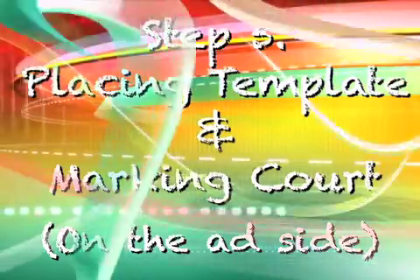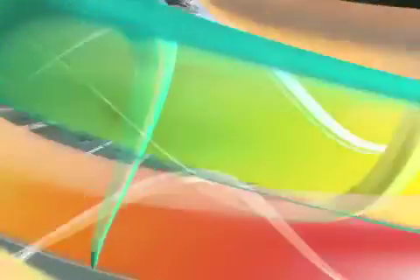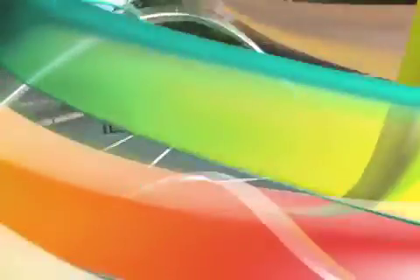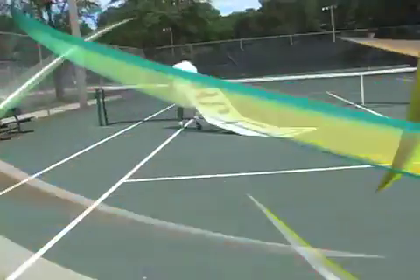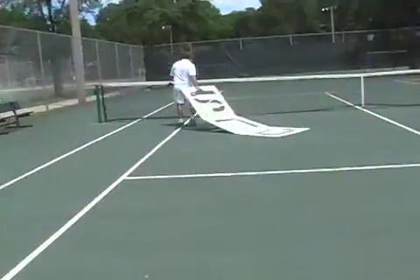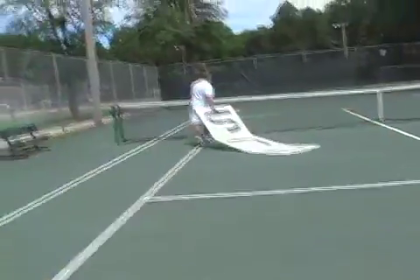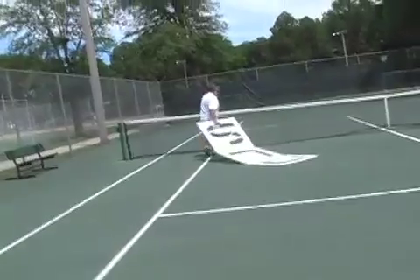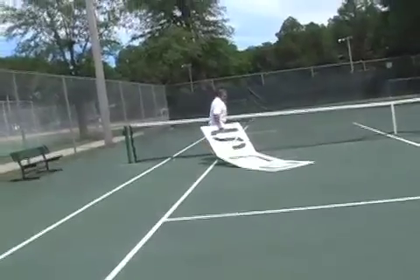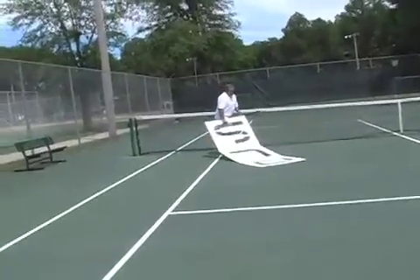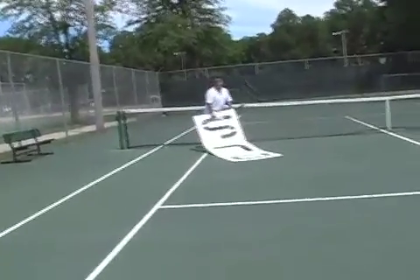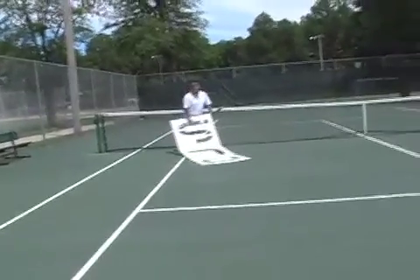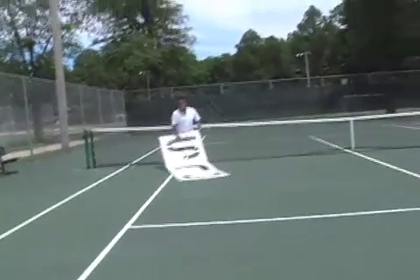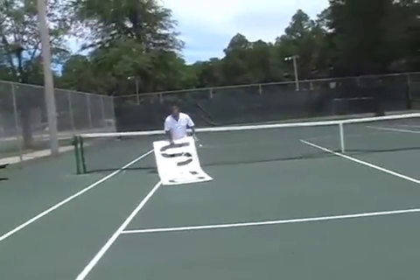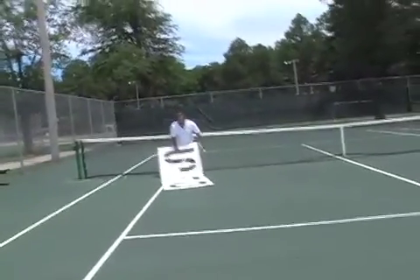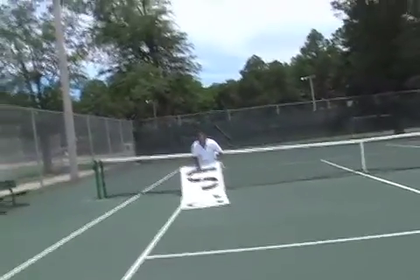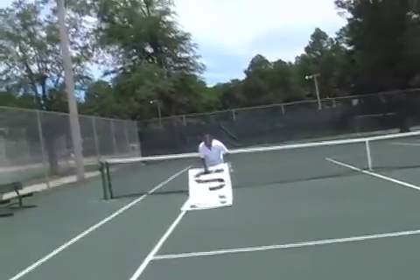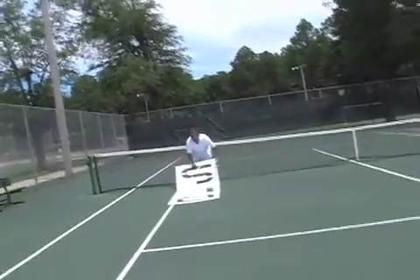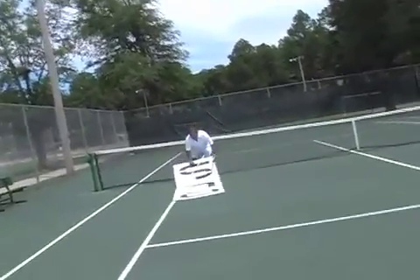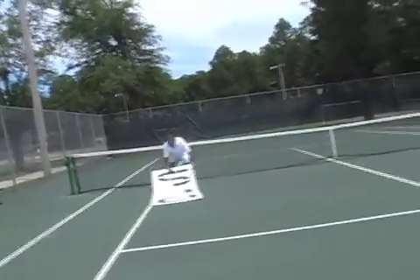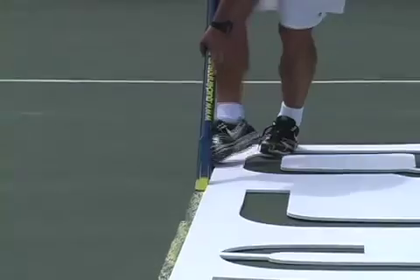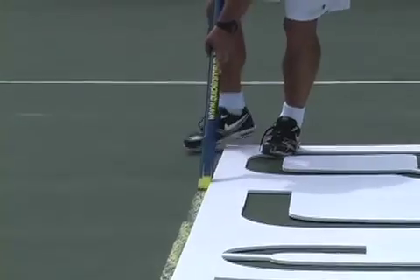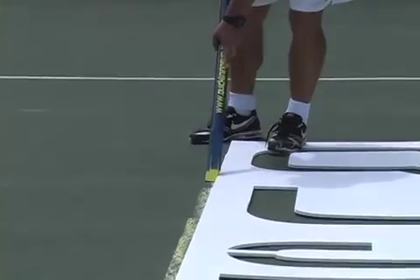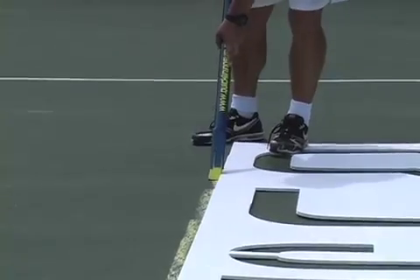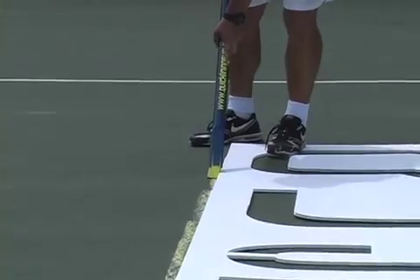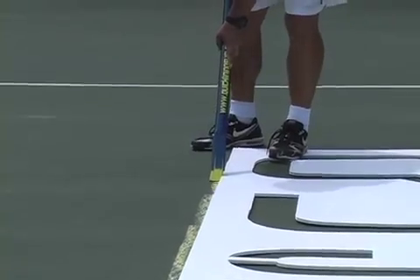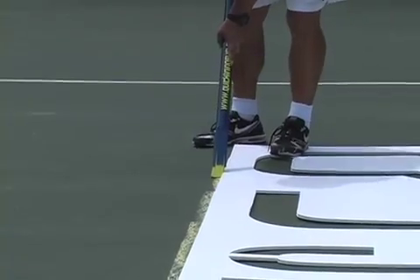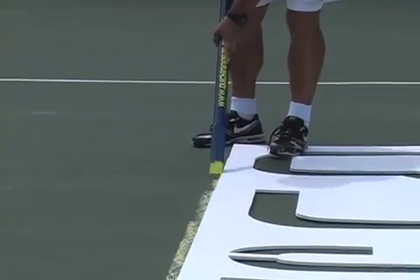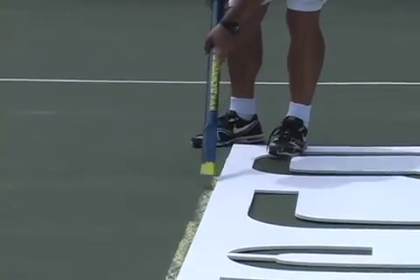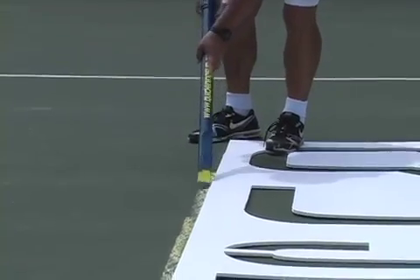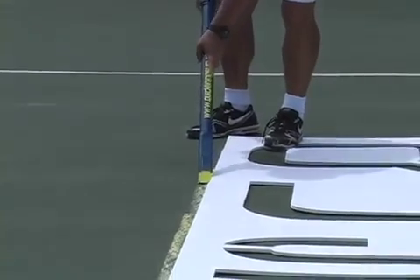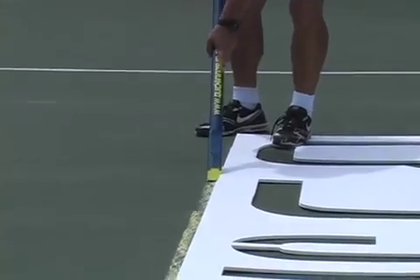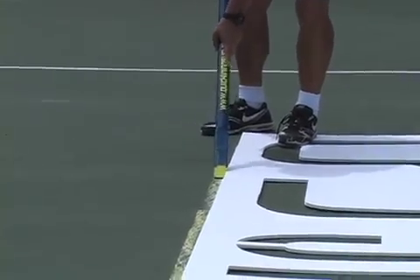Step 5: Repeat step 4 now on the opposite side of the 78 foot singles court.